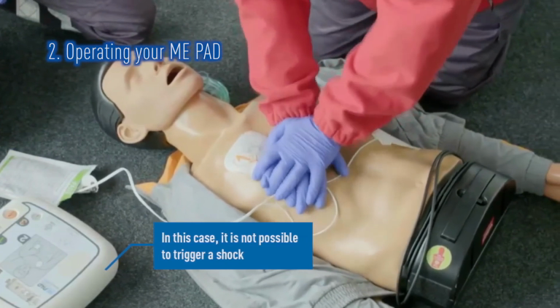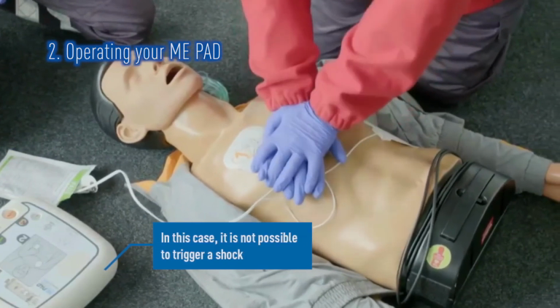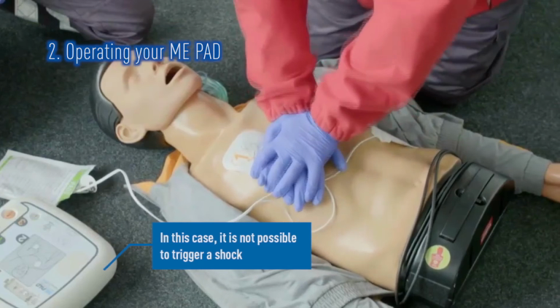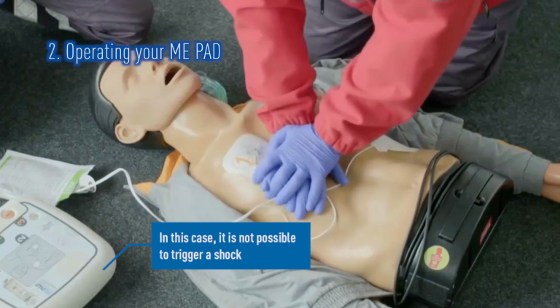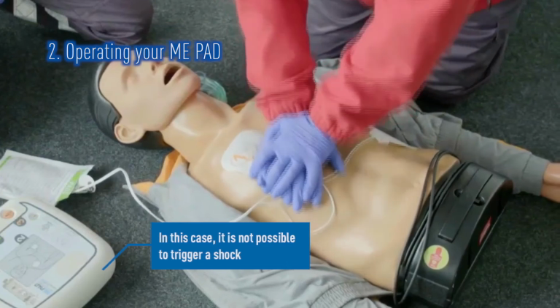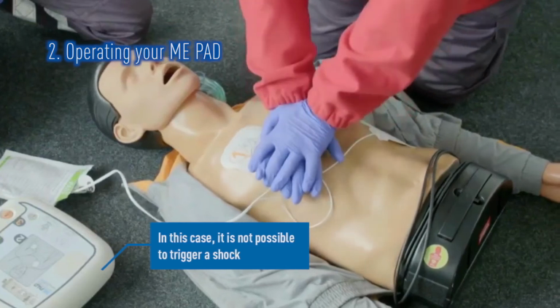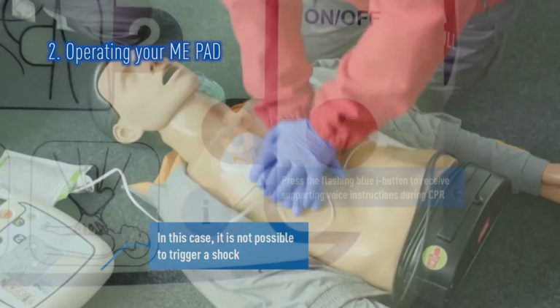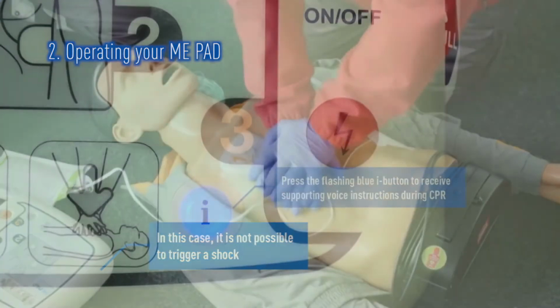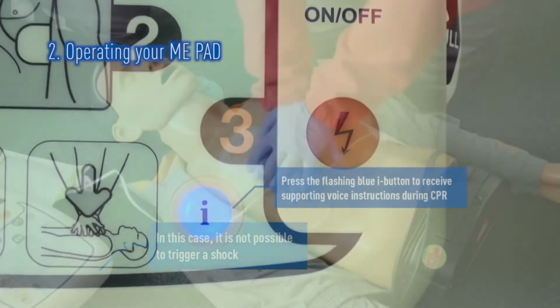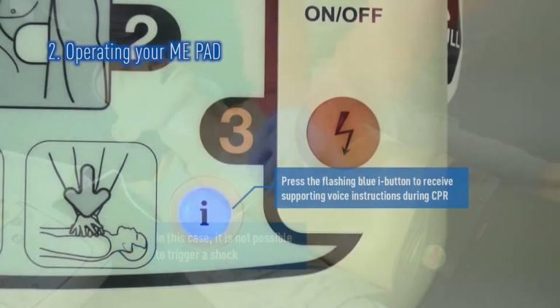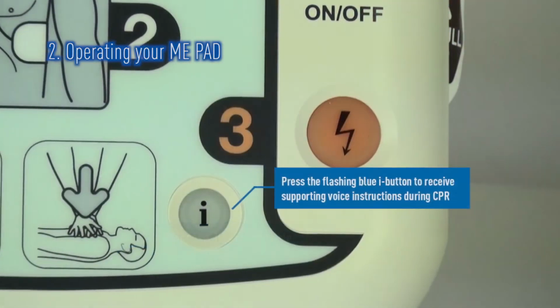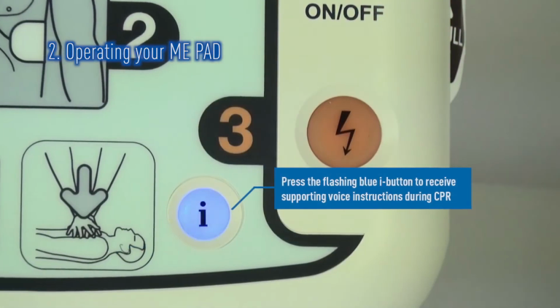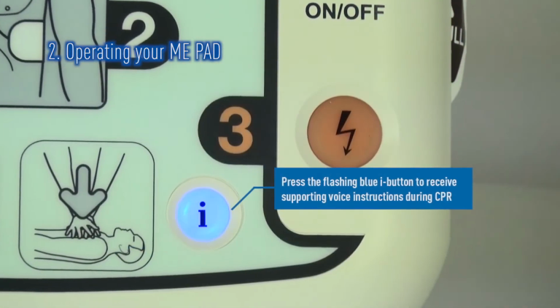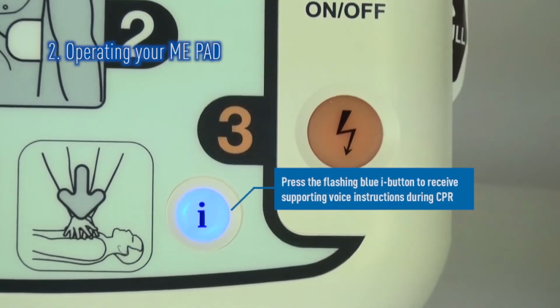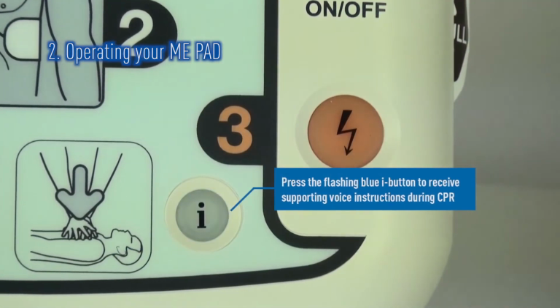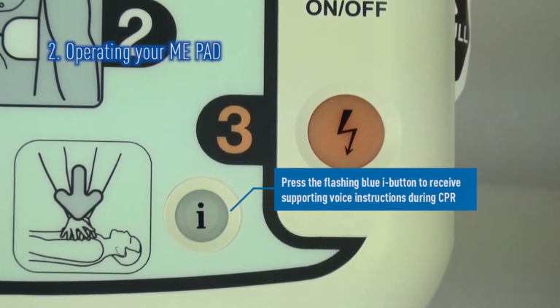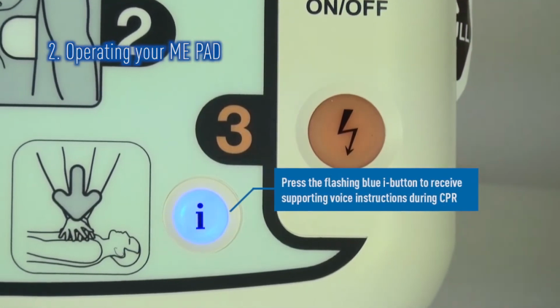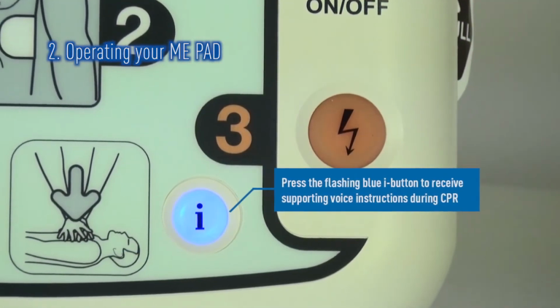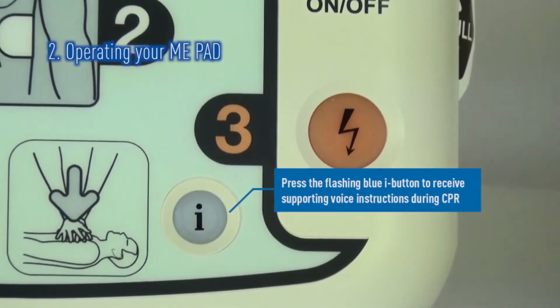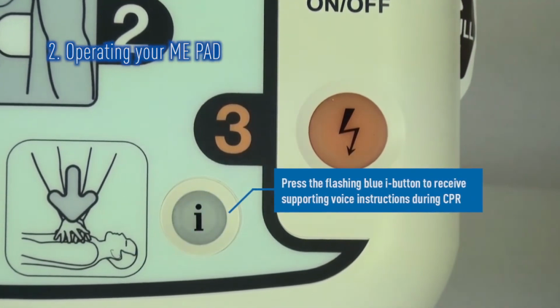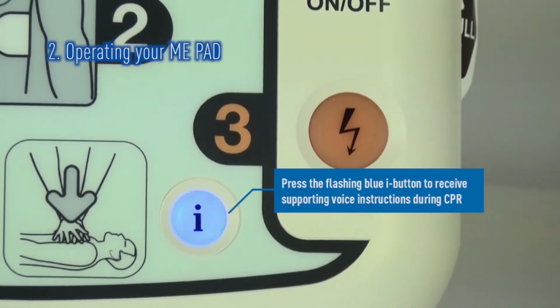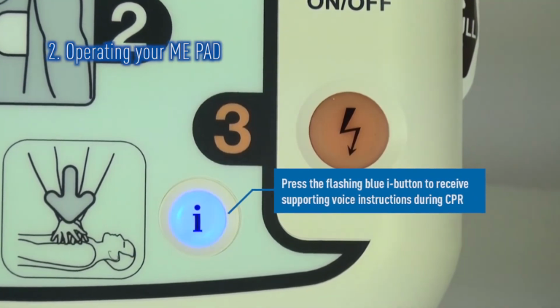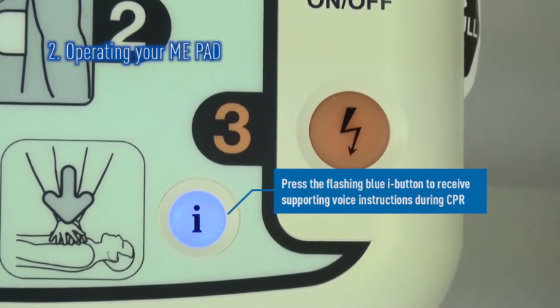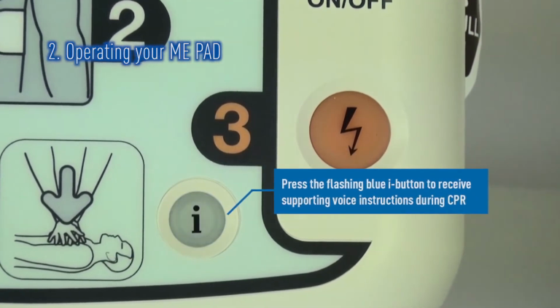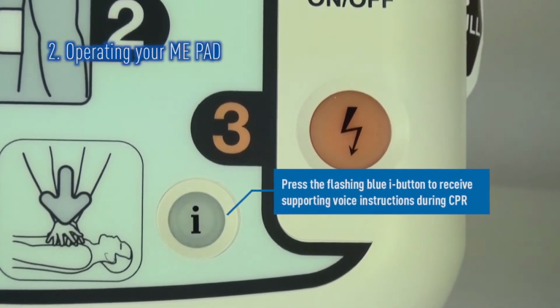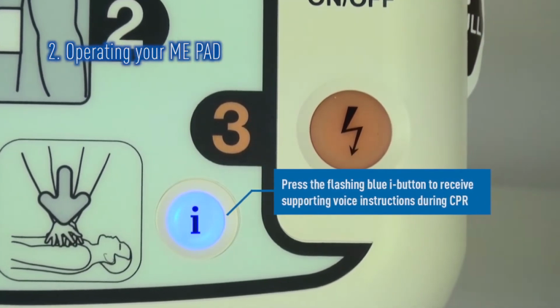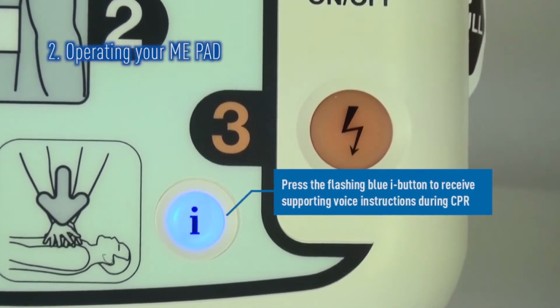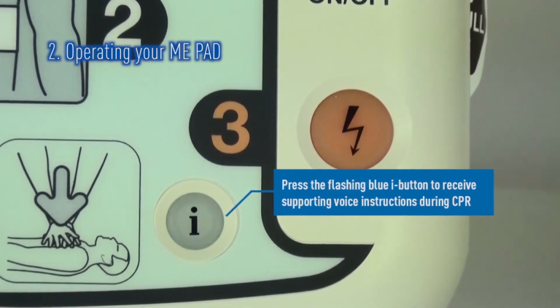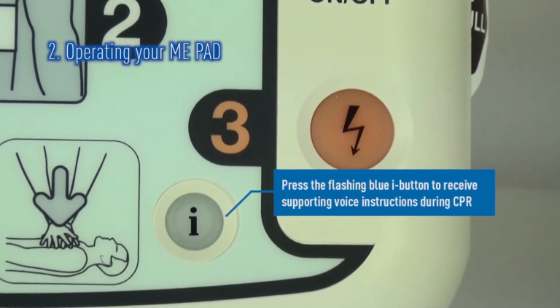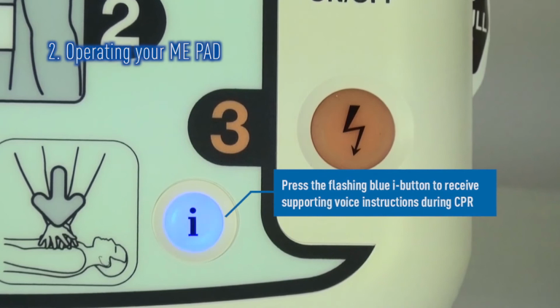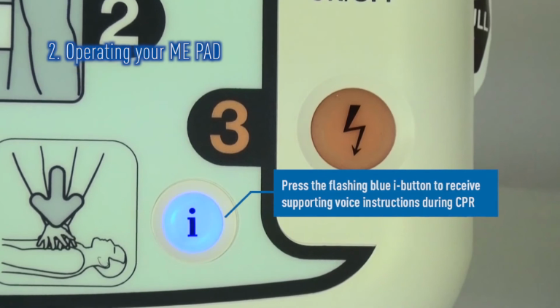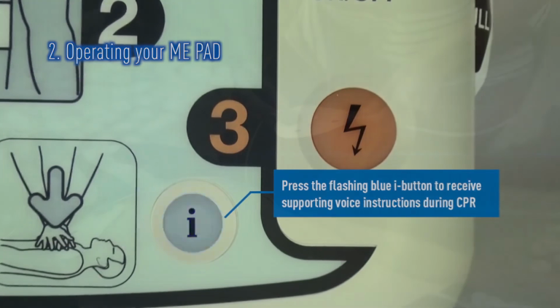Once again, the ME-PAD will prompt you for help with CPR — press the flashing blue eye button.